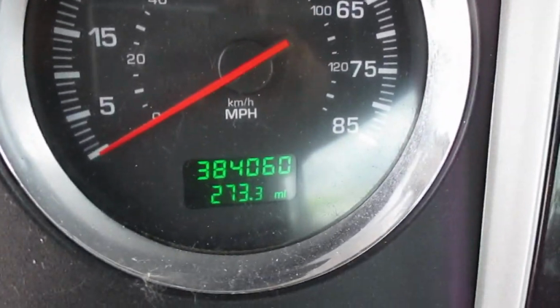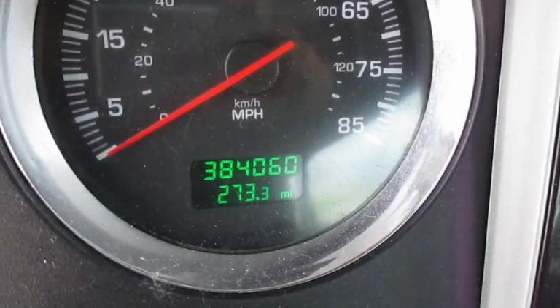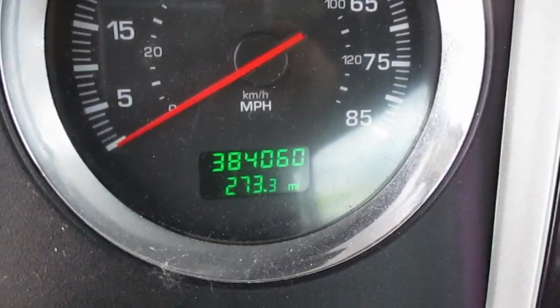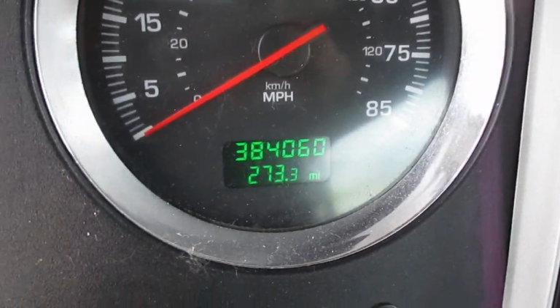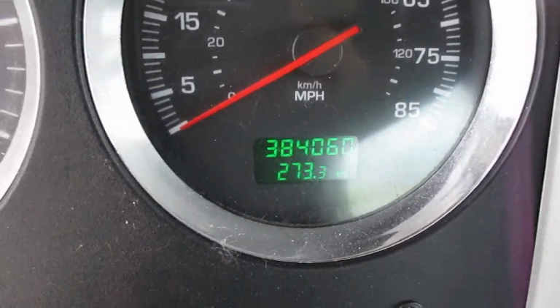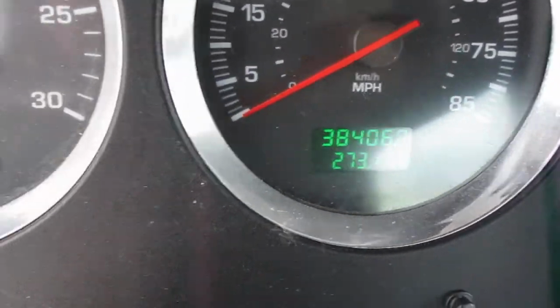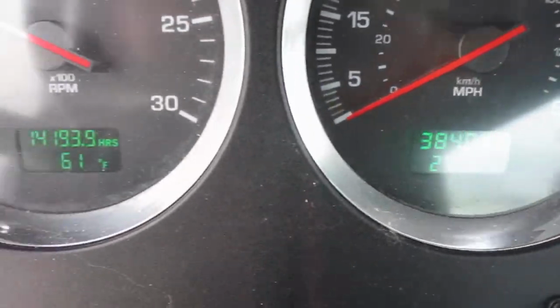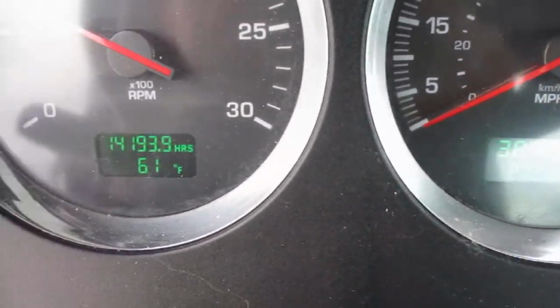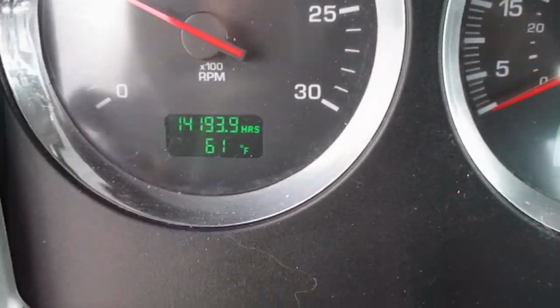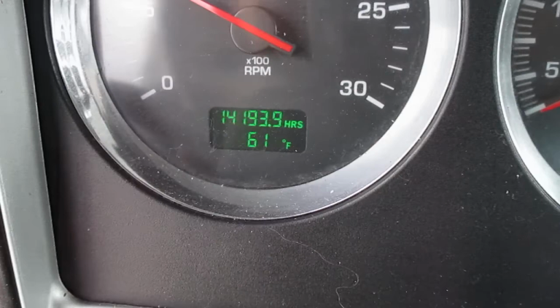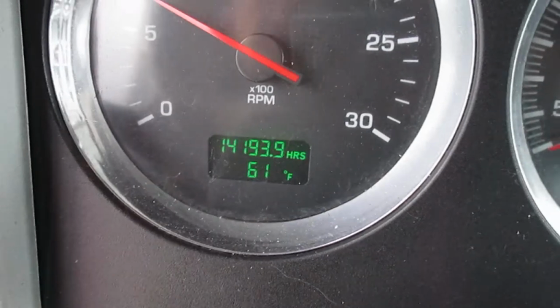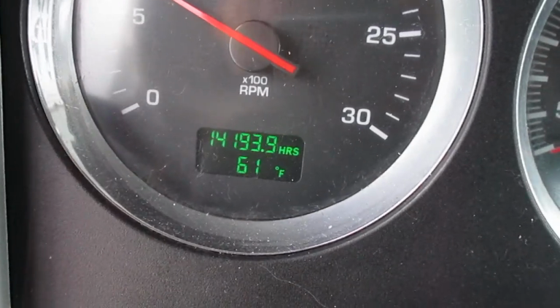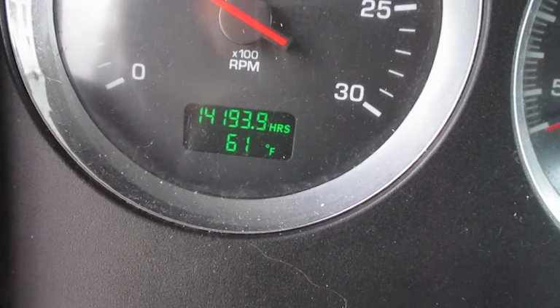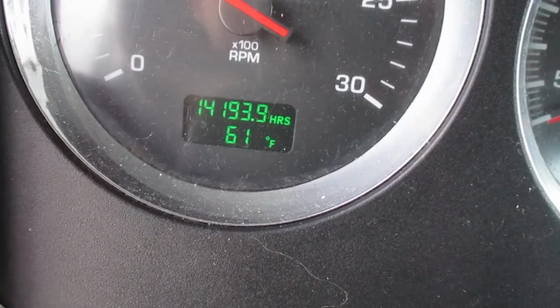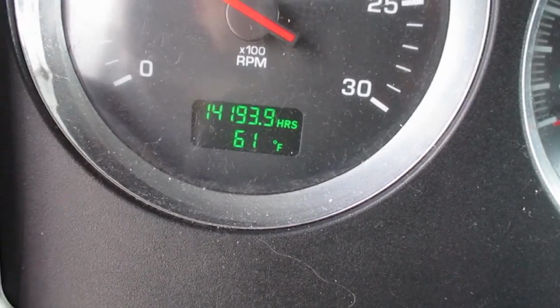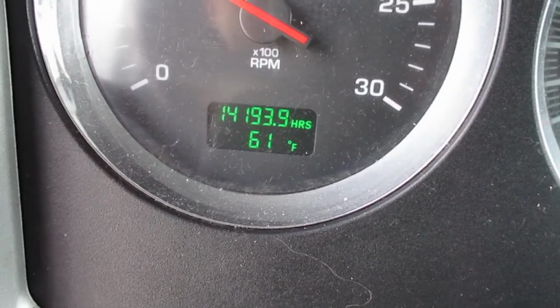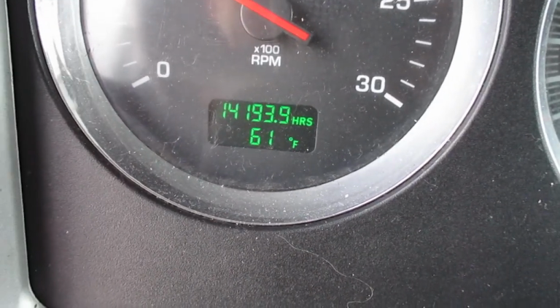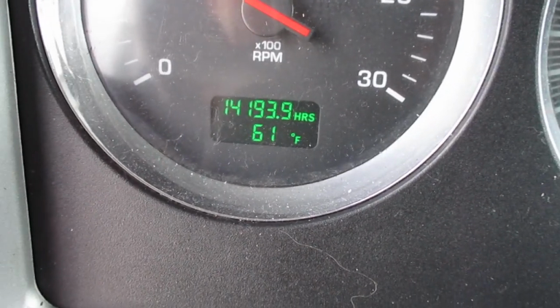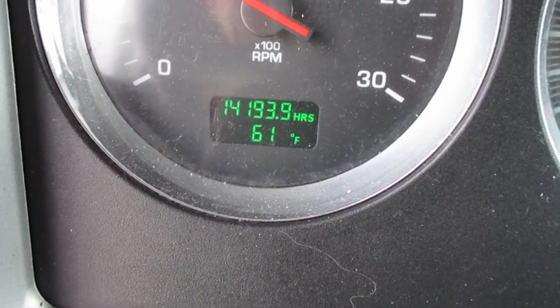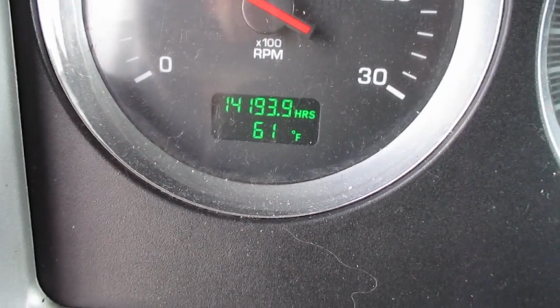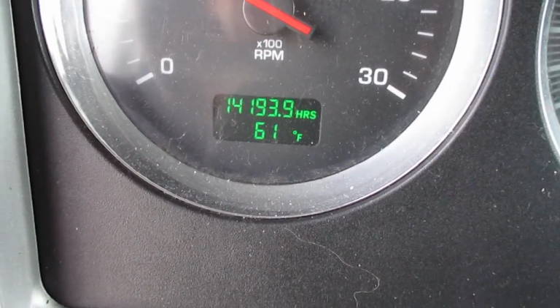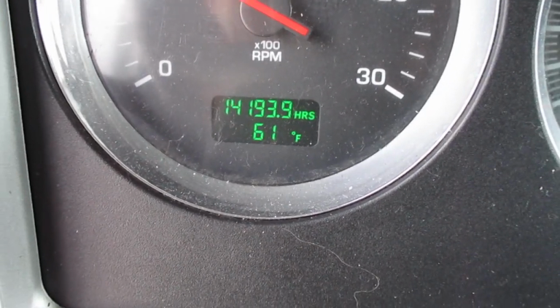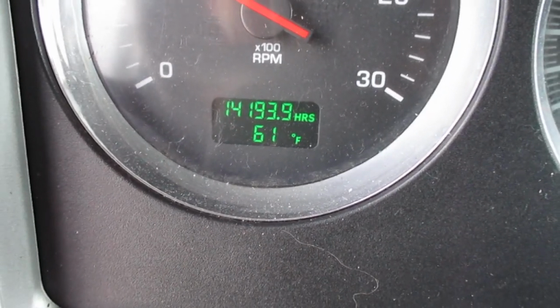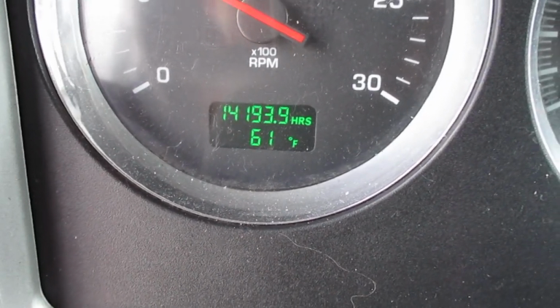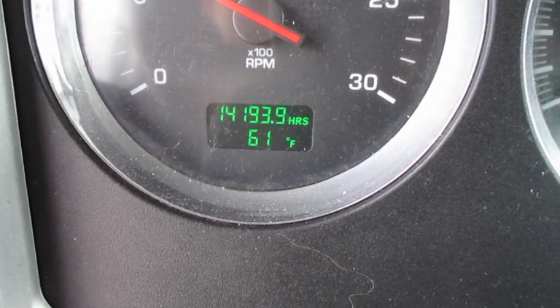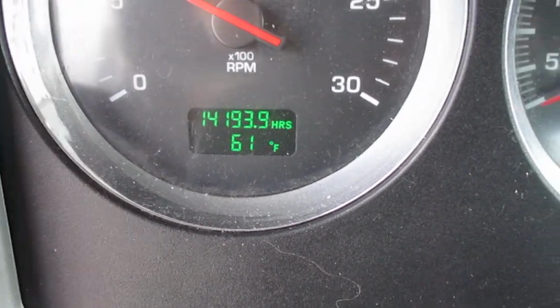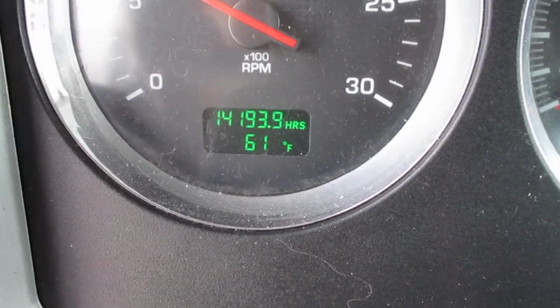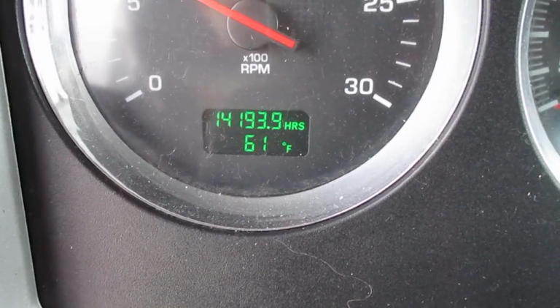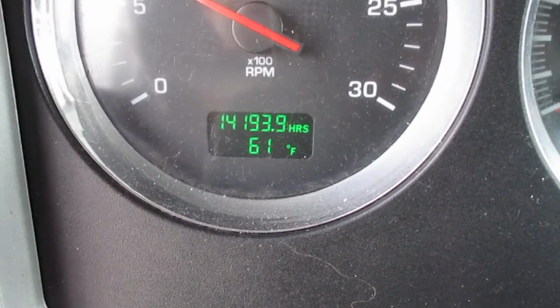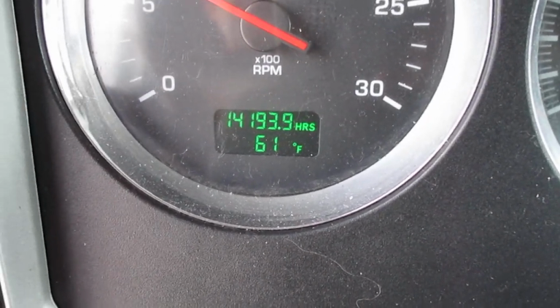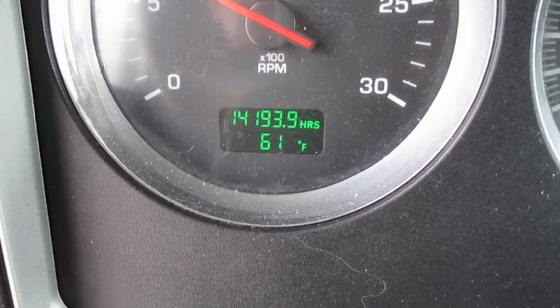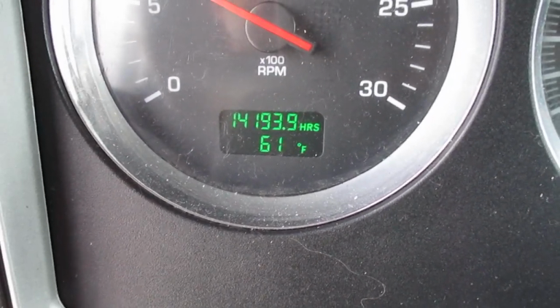384,000 on the miles. The price is $14,100.